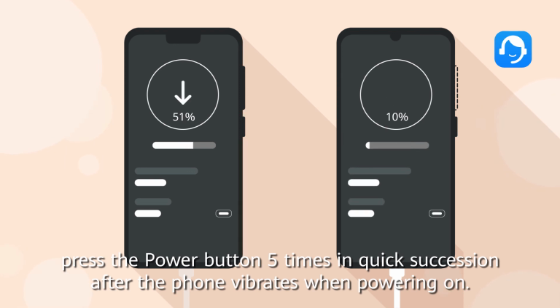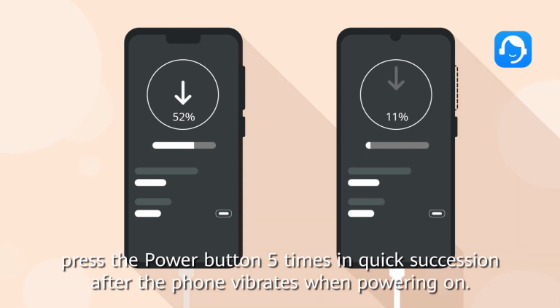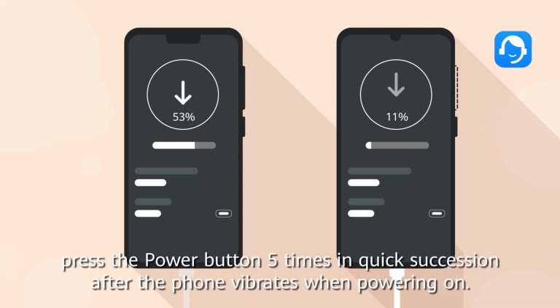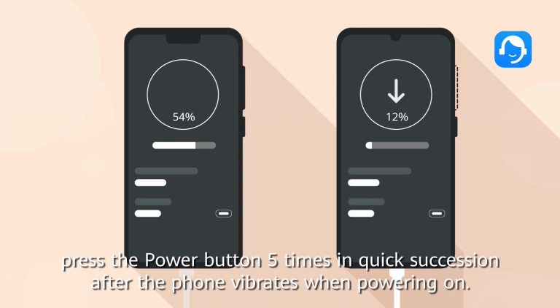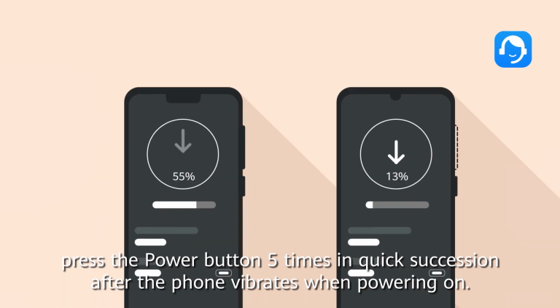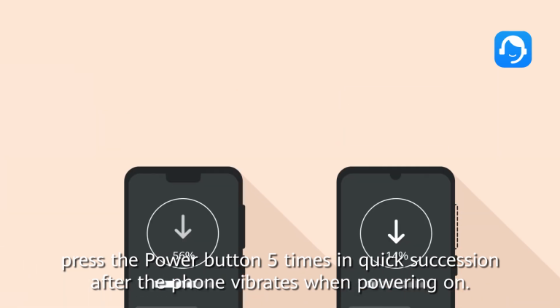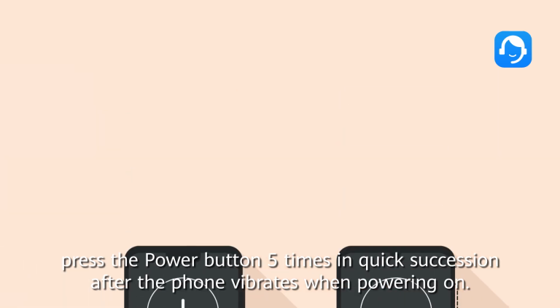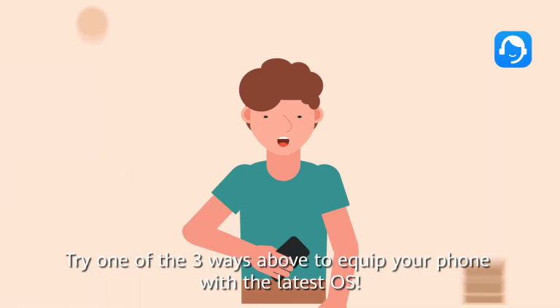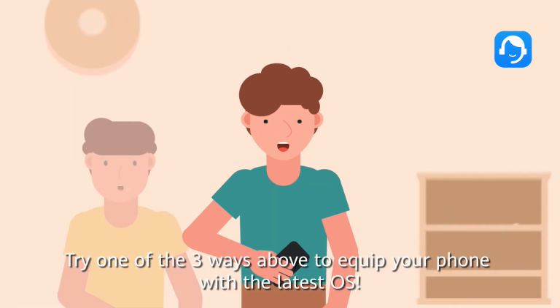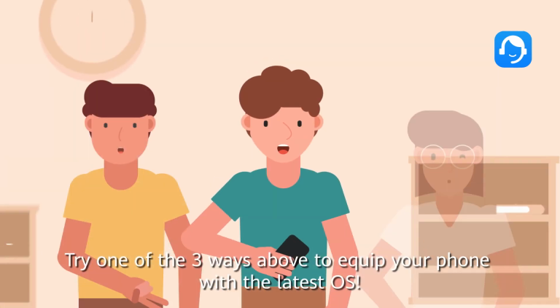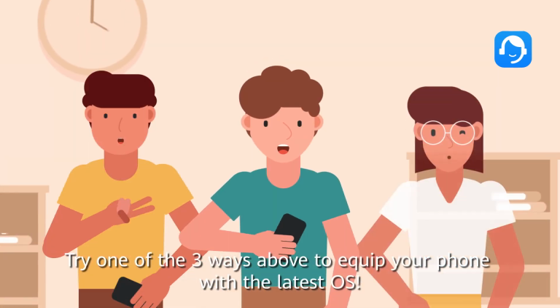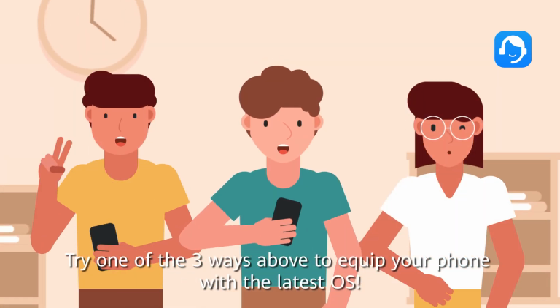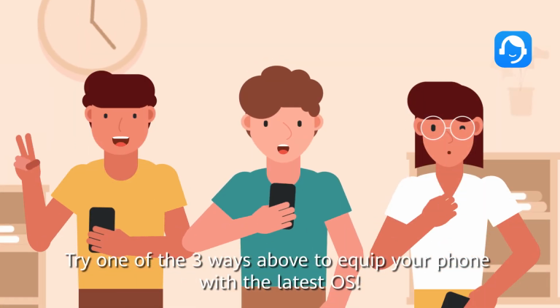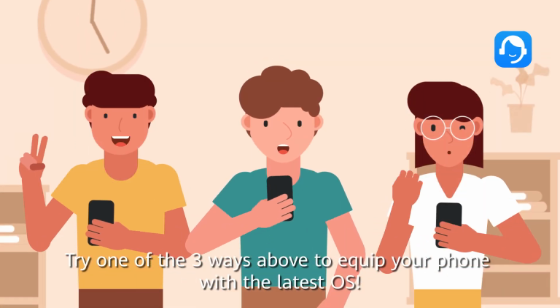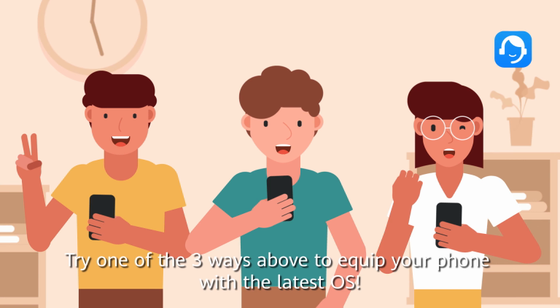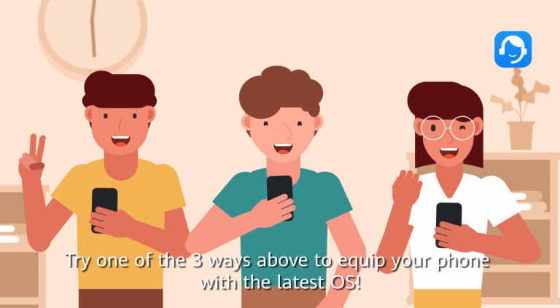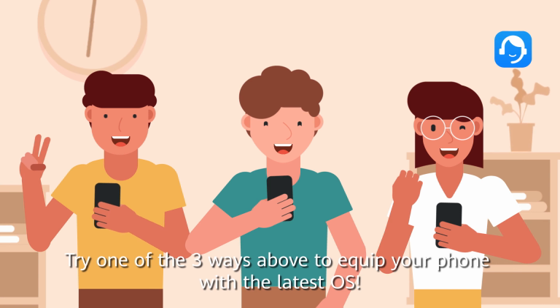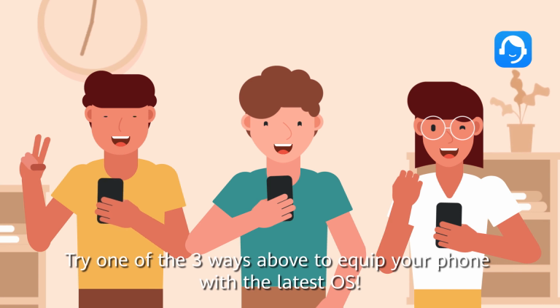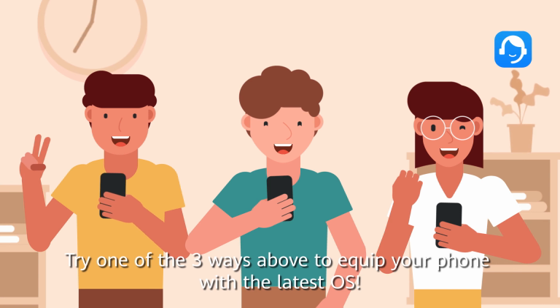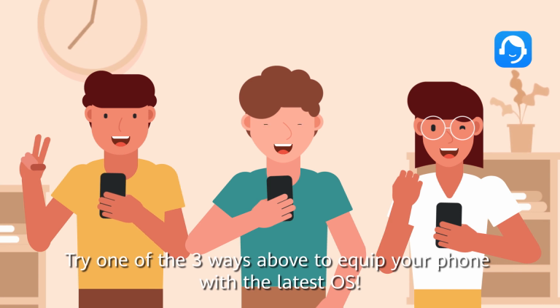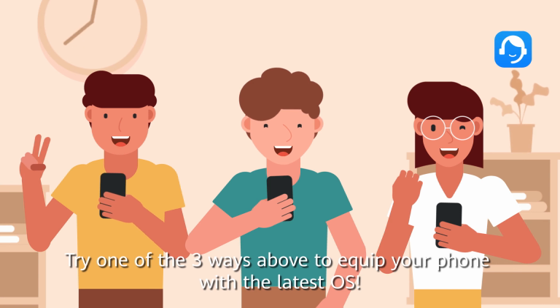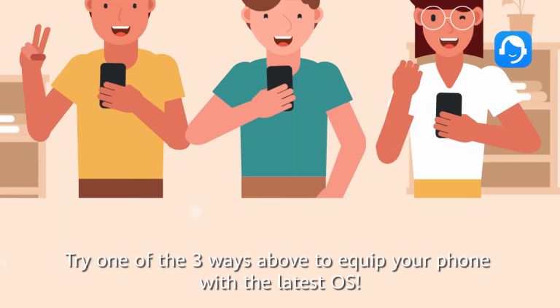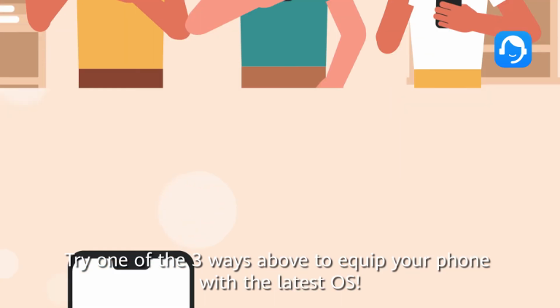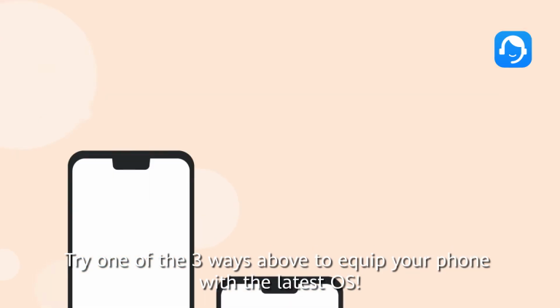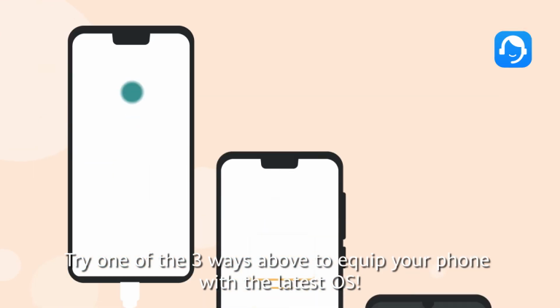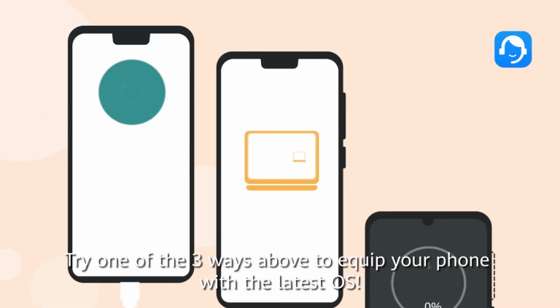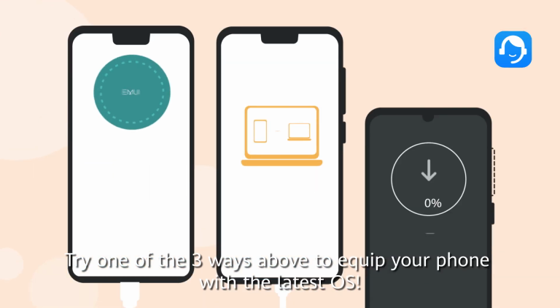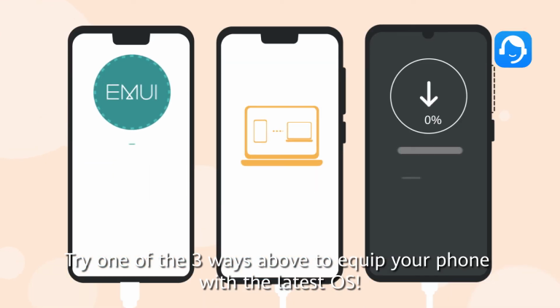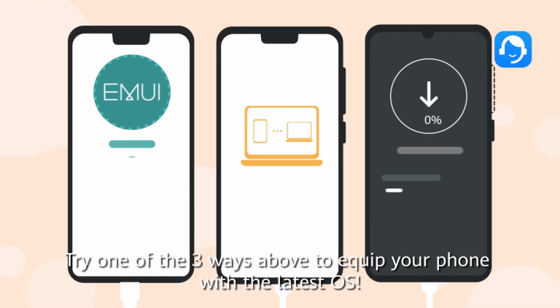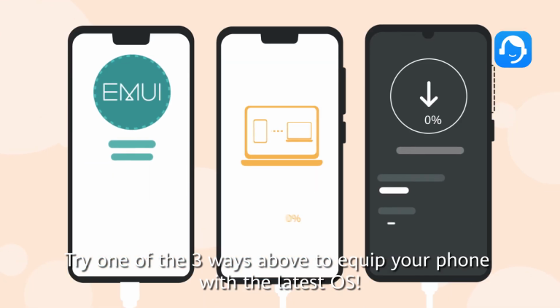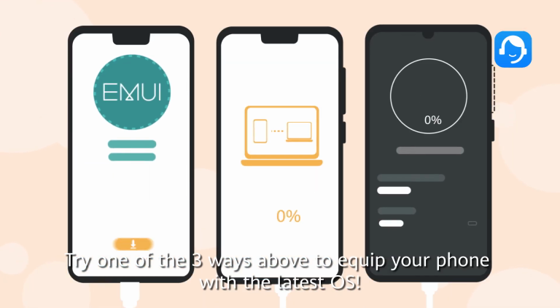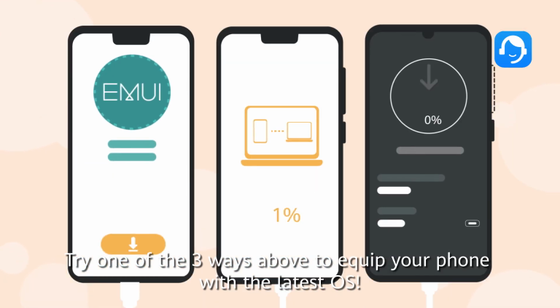Try one of the three ways above to equip your phone with the latest OS.